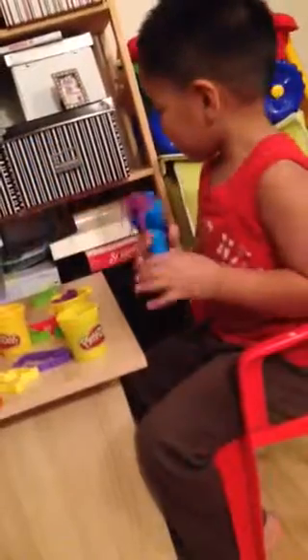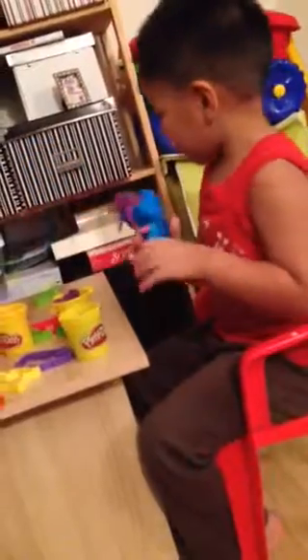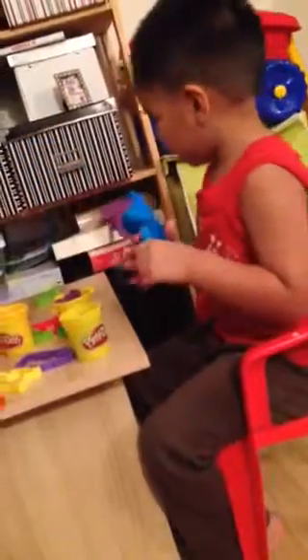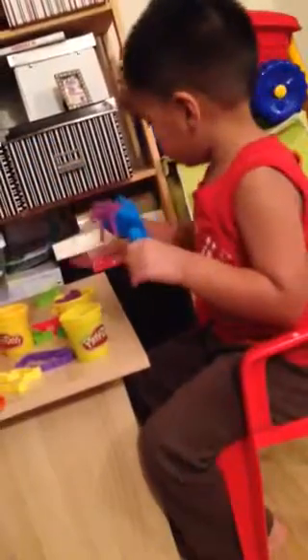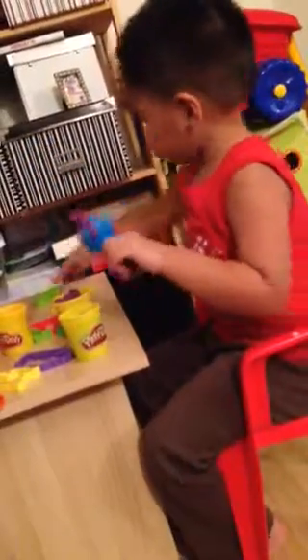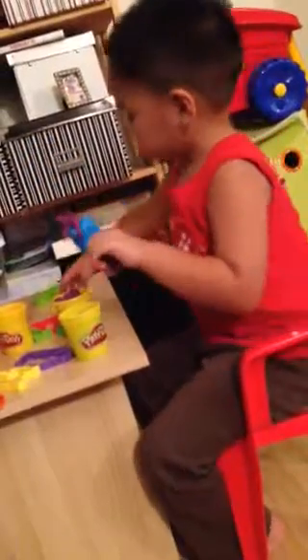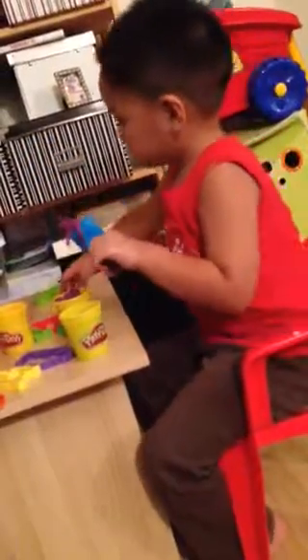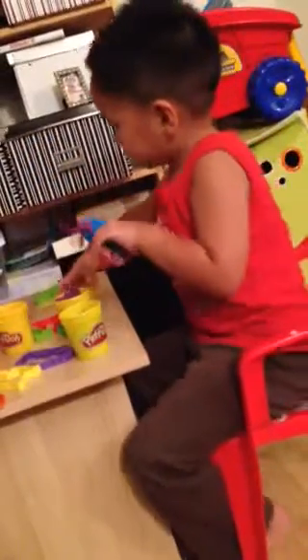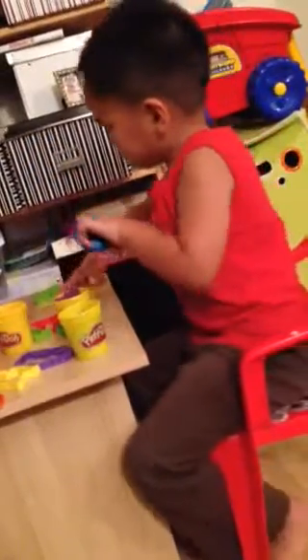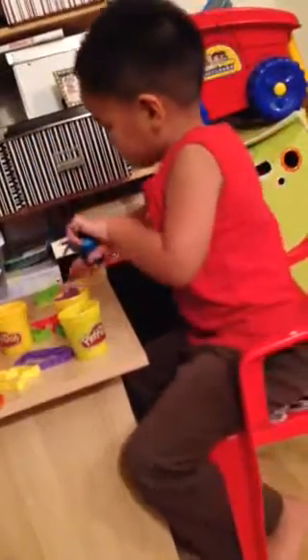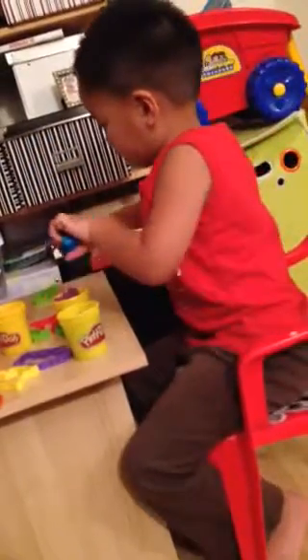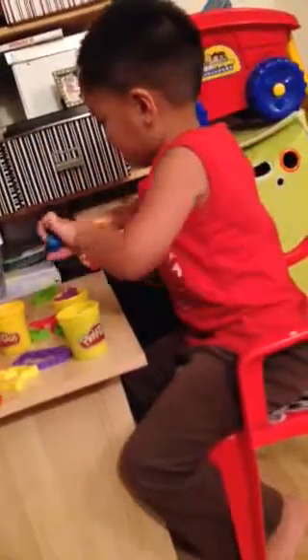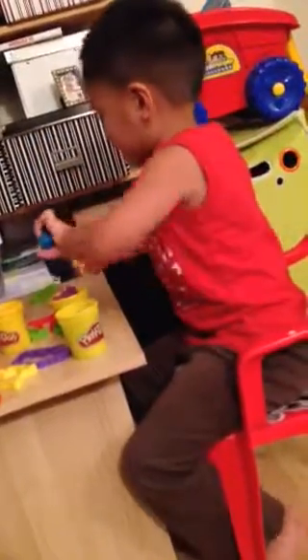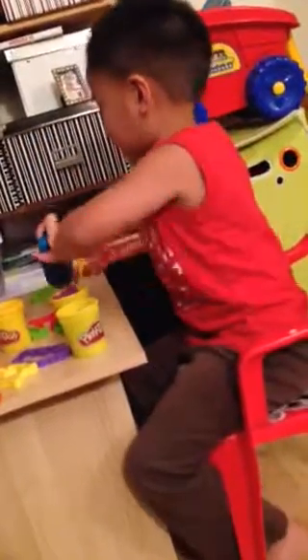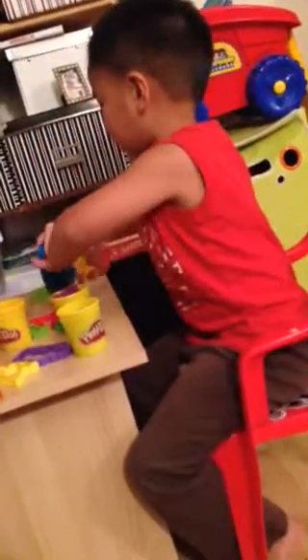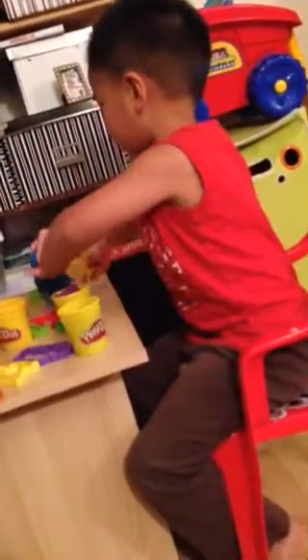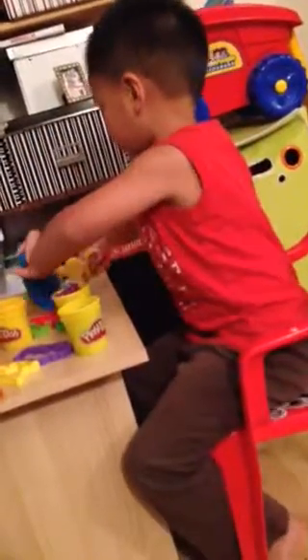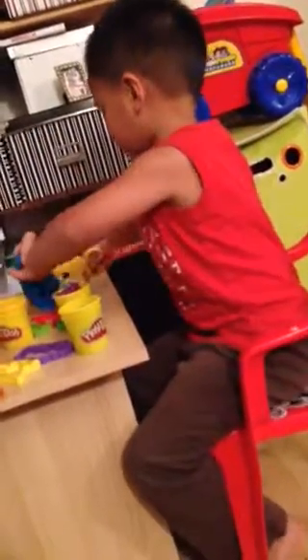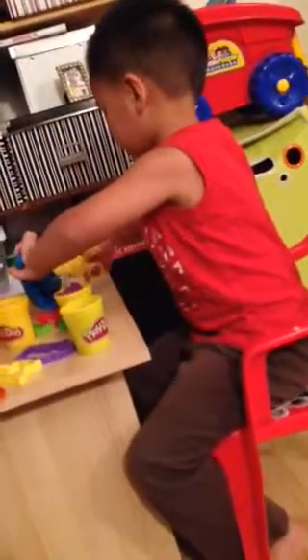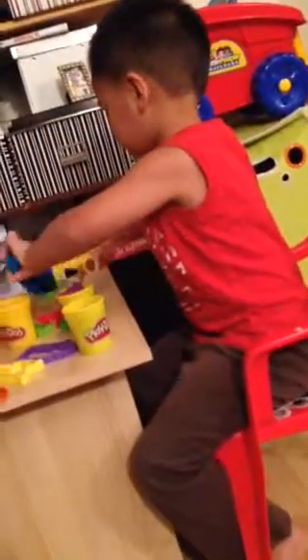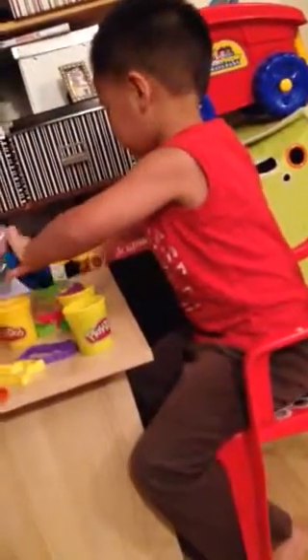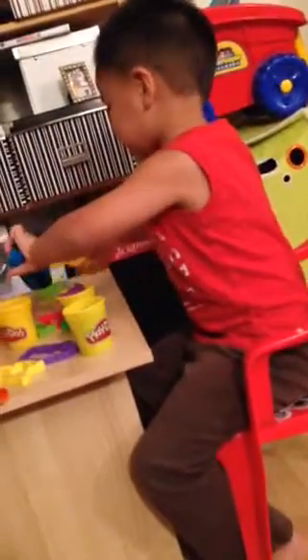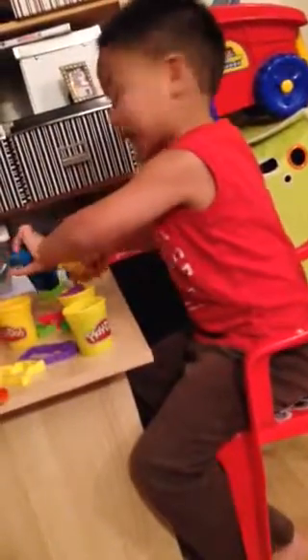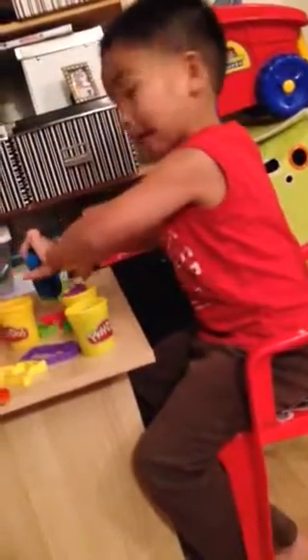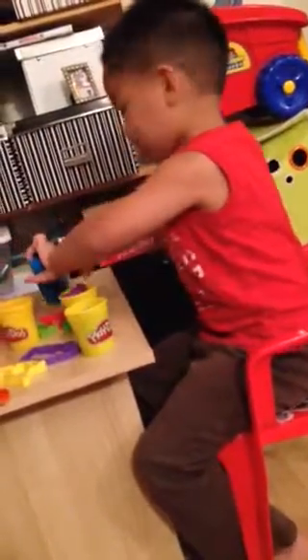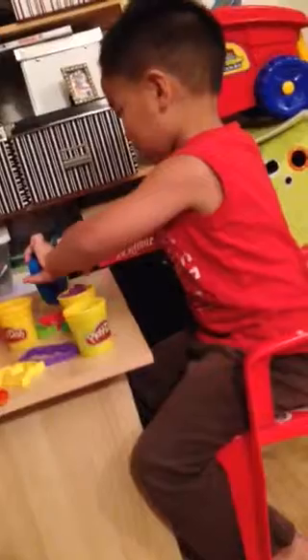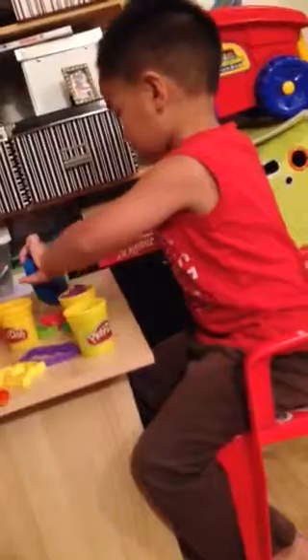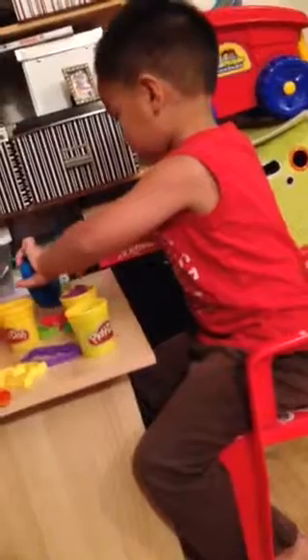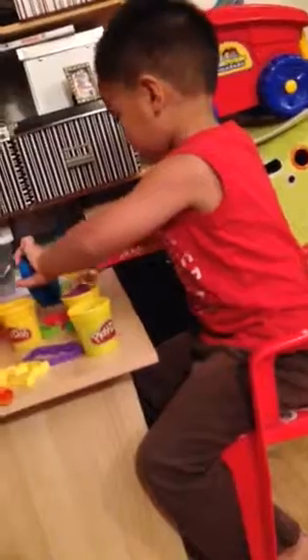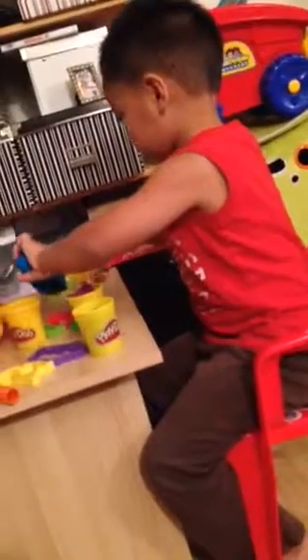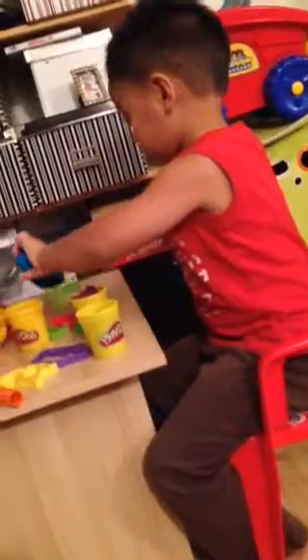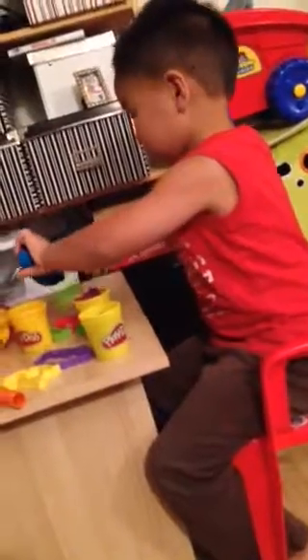And you use the scissors to cut the hair off. See, it's like a haircut.